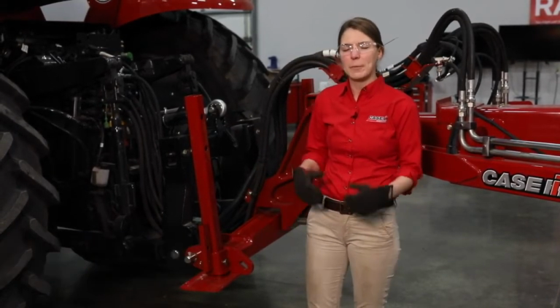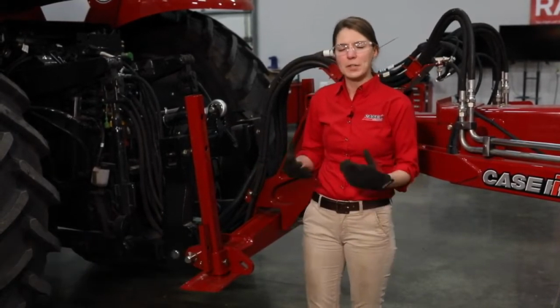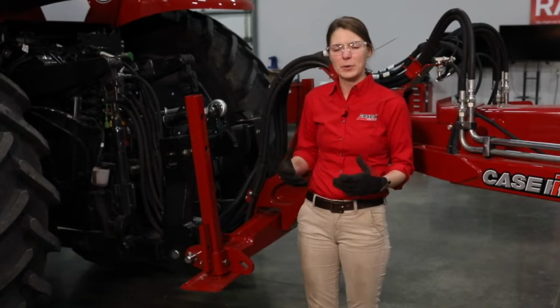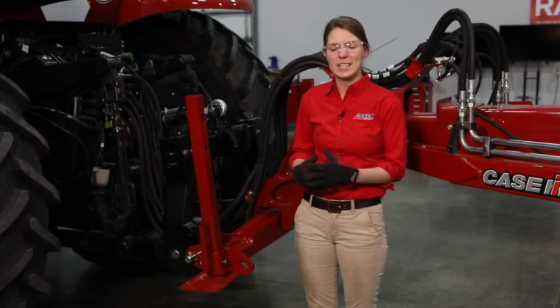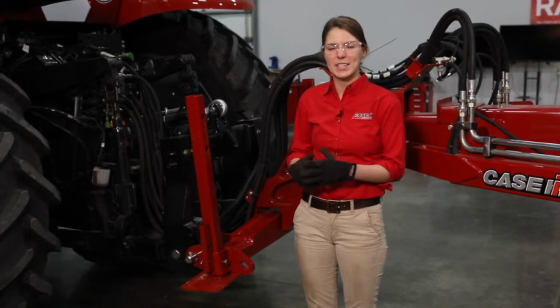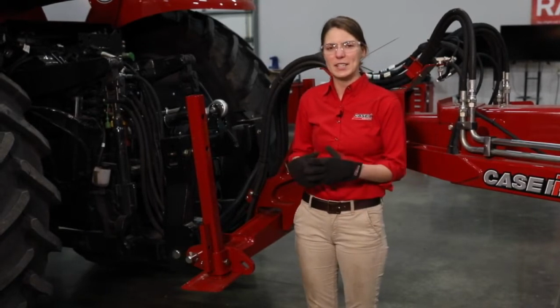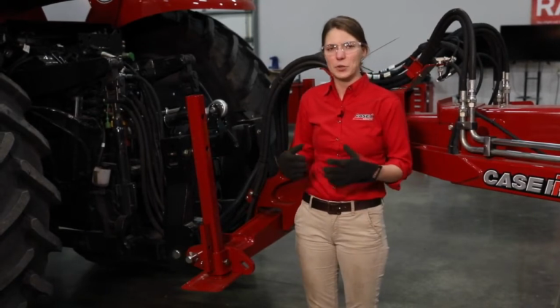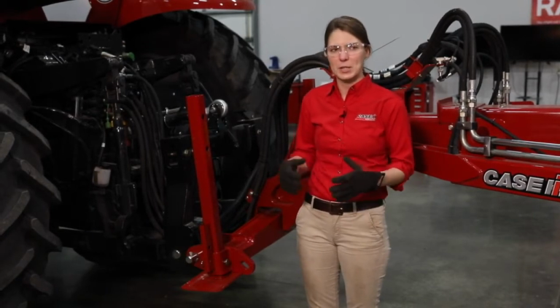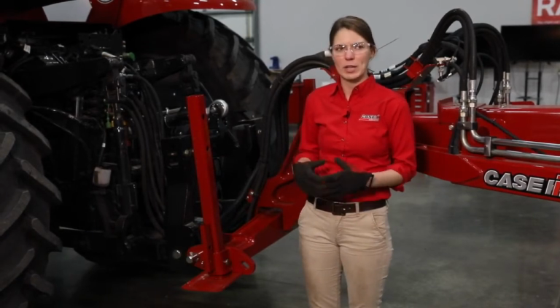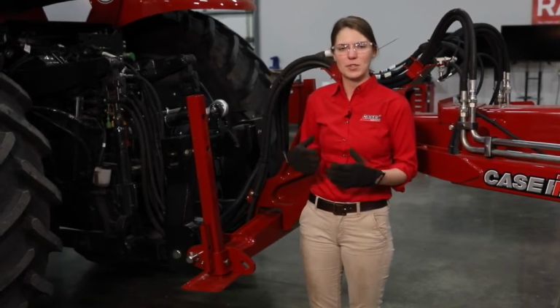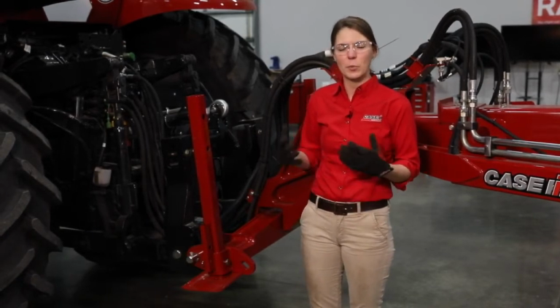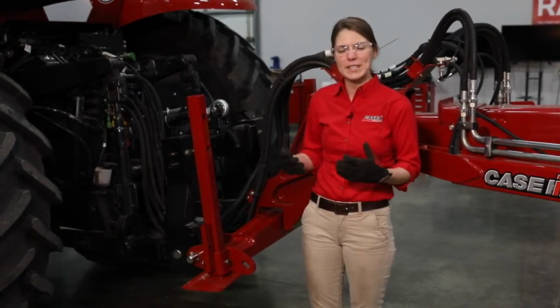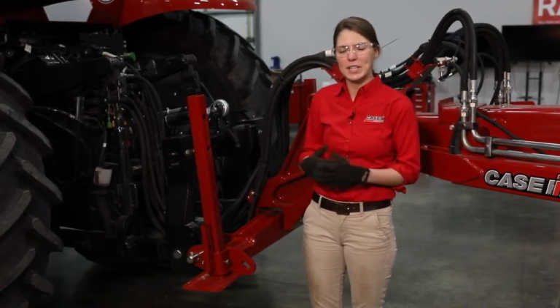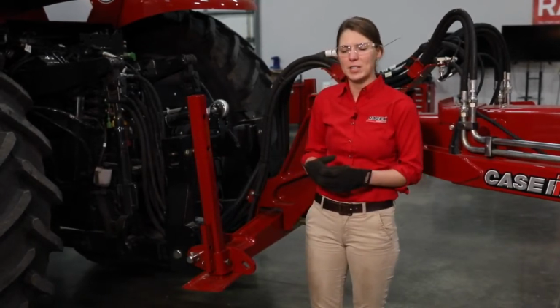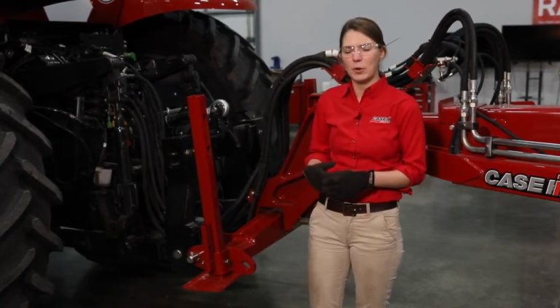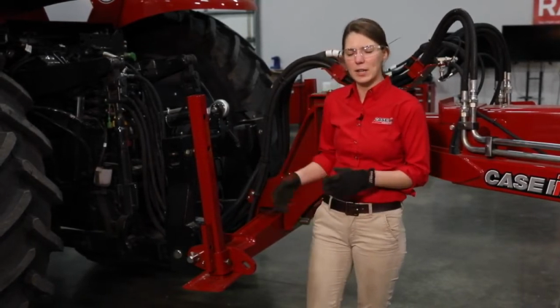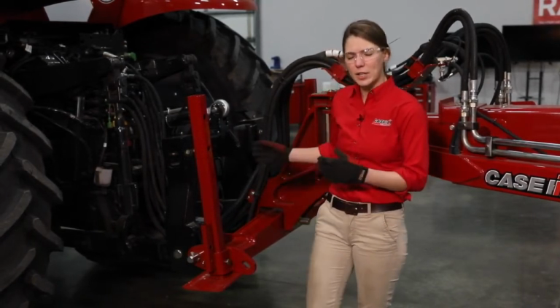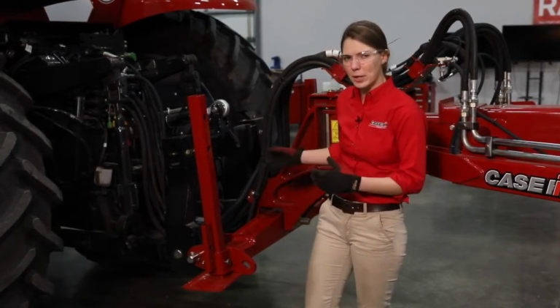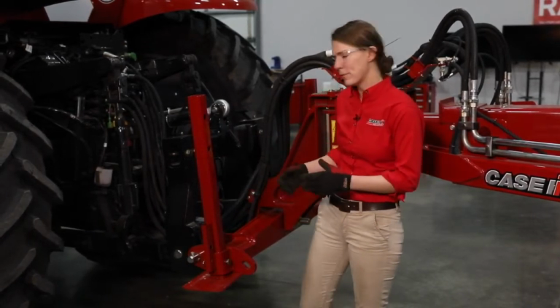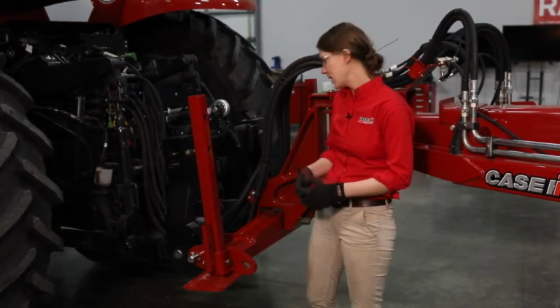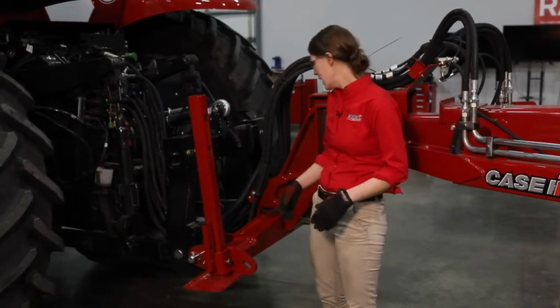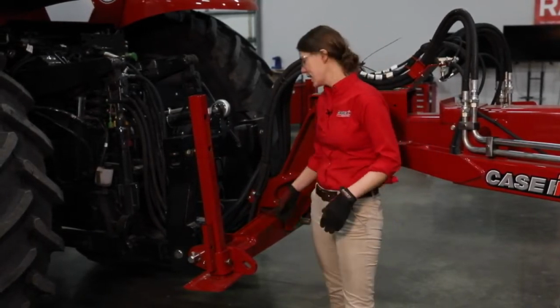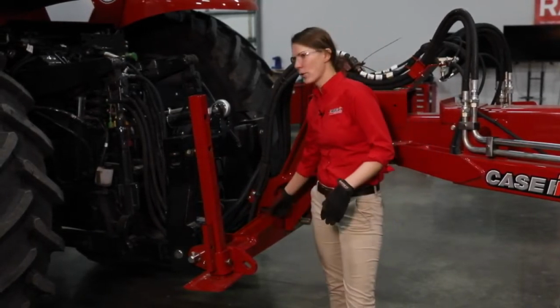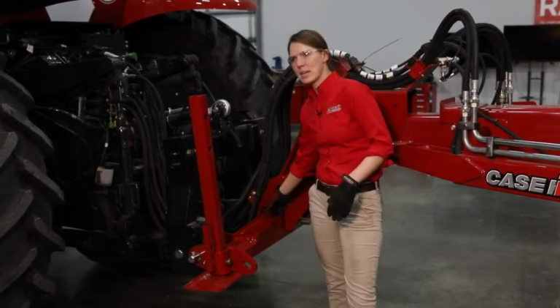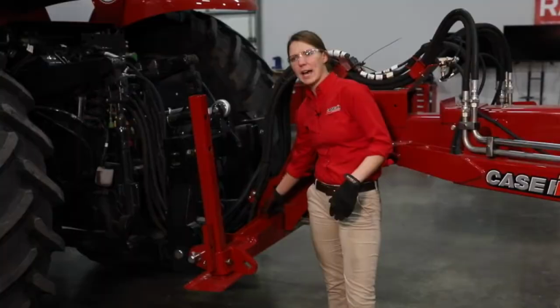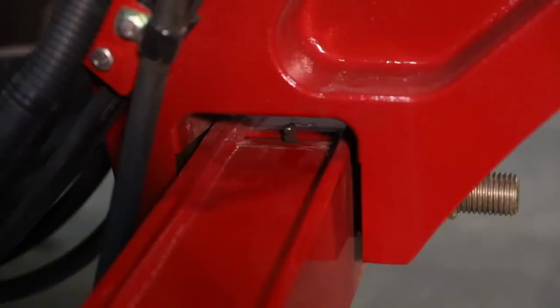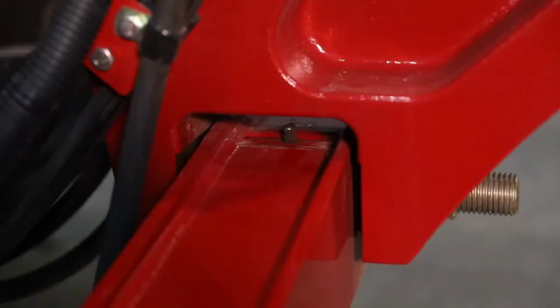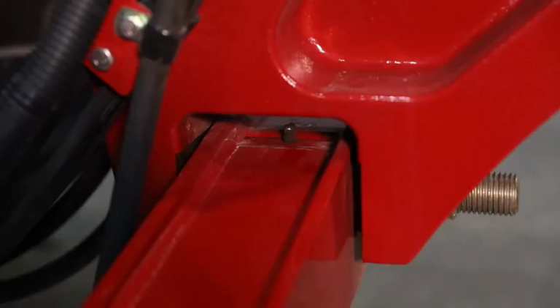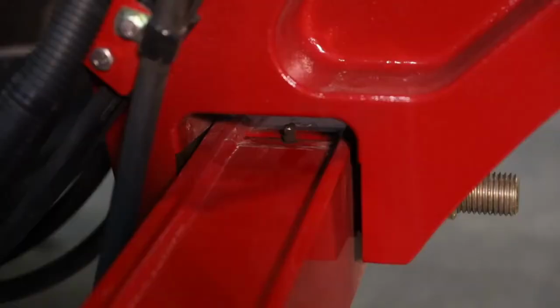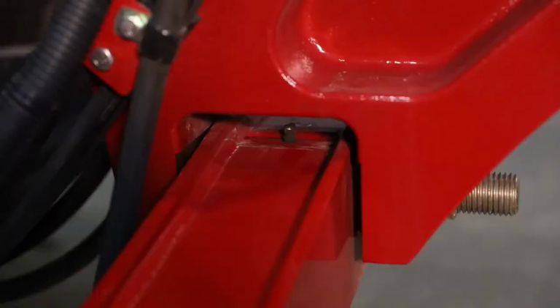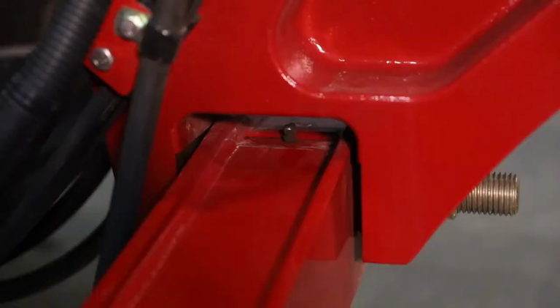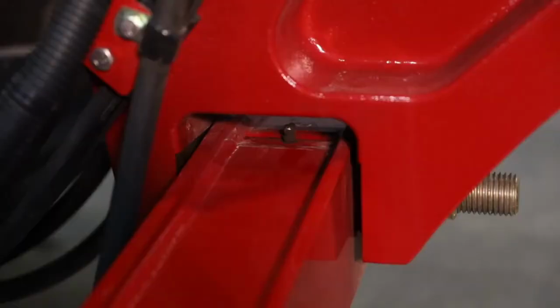First thing we're going to discuss is grease points. The one daily grease point on a 2150 is going to be at your two-point hitch pivot point.